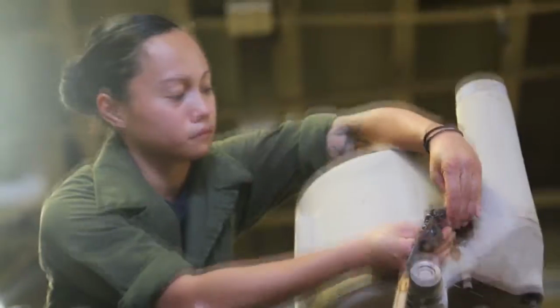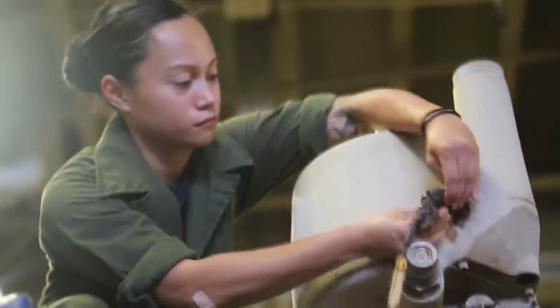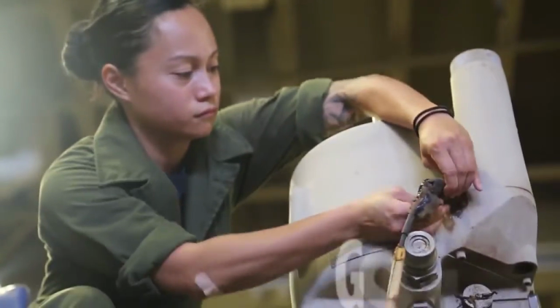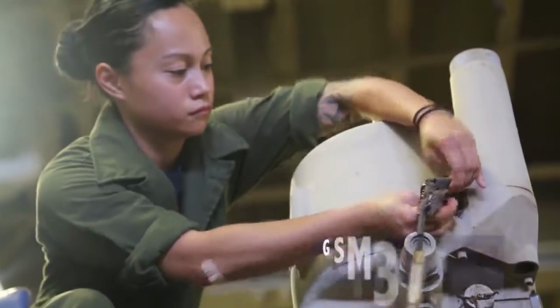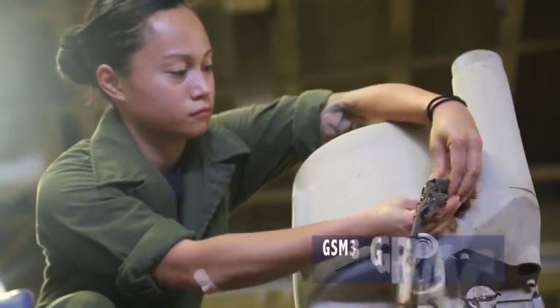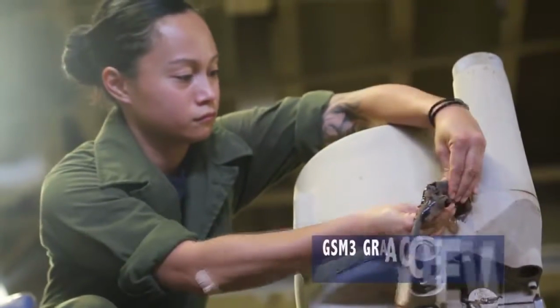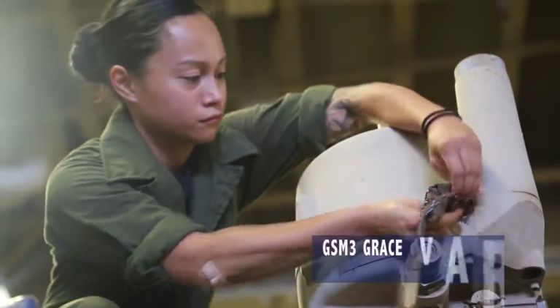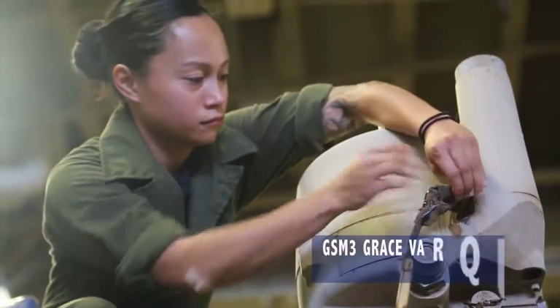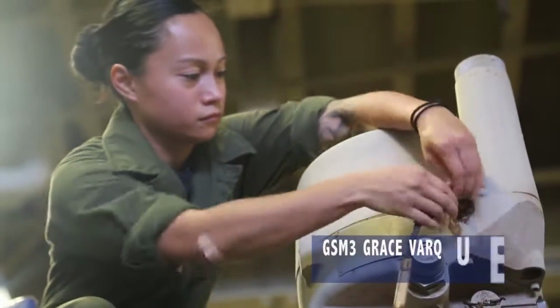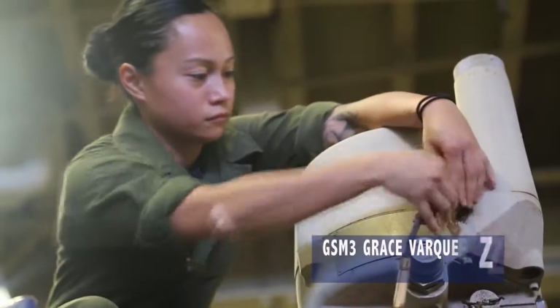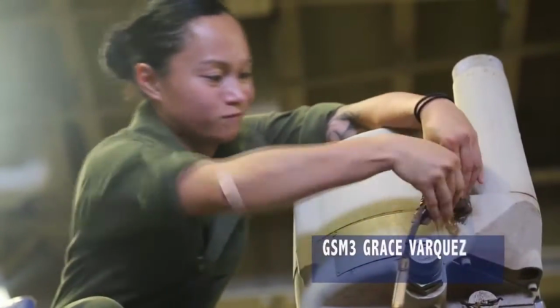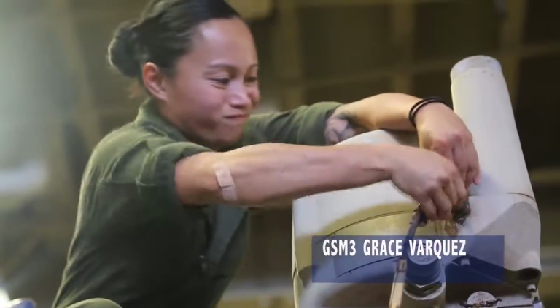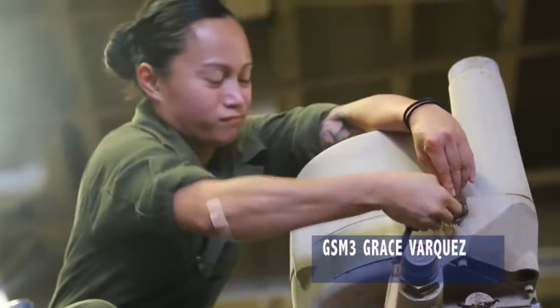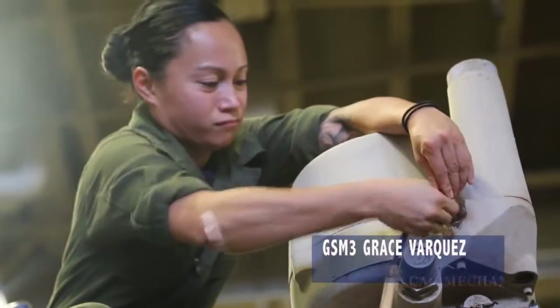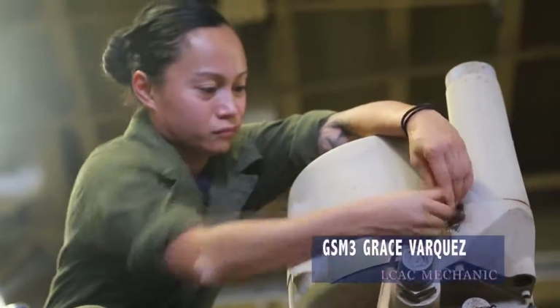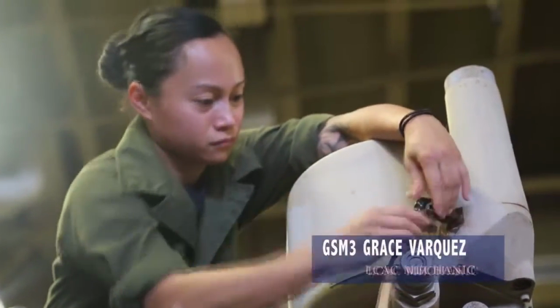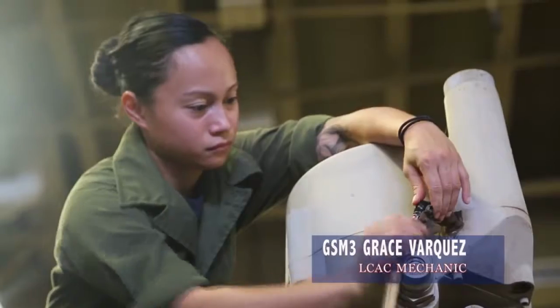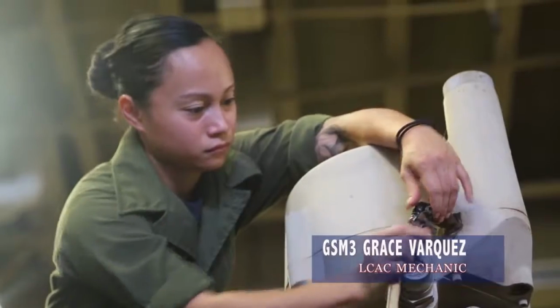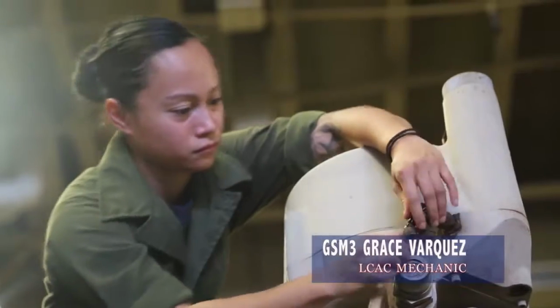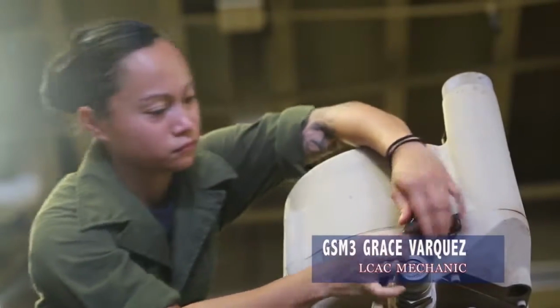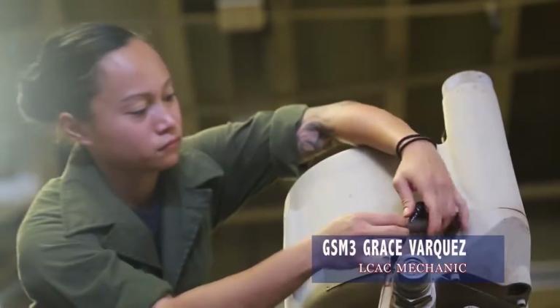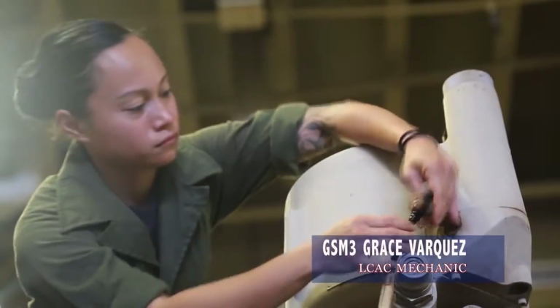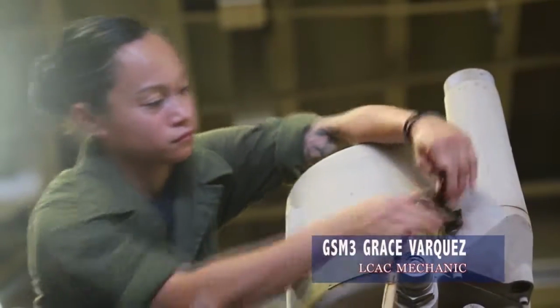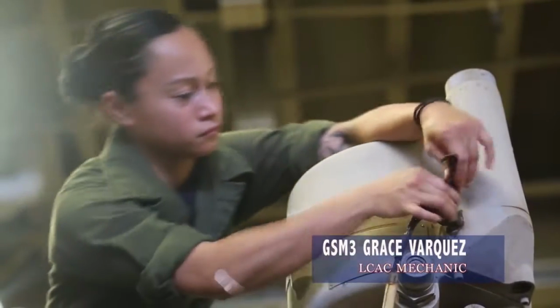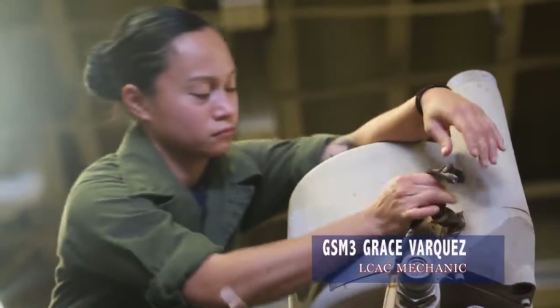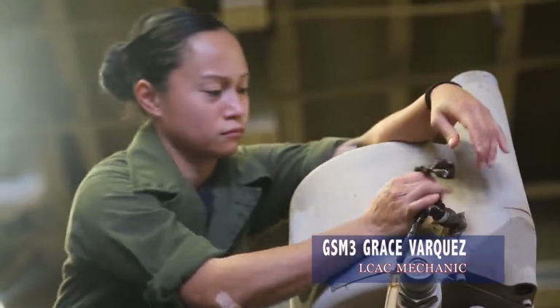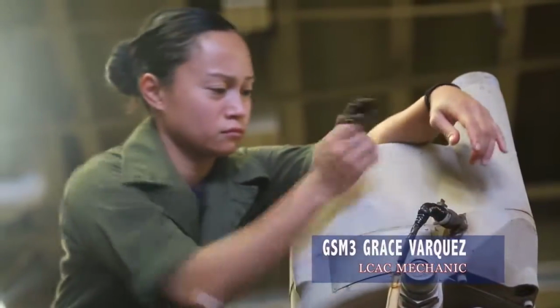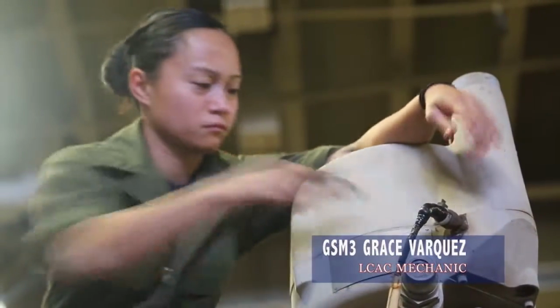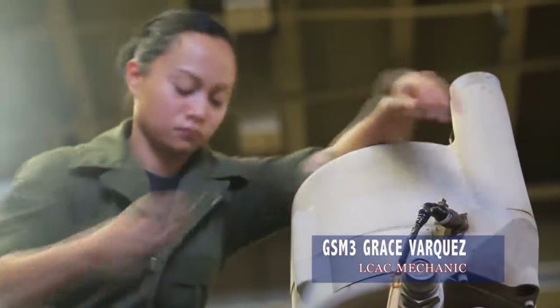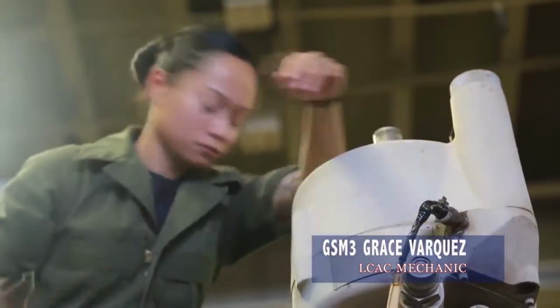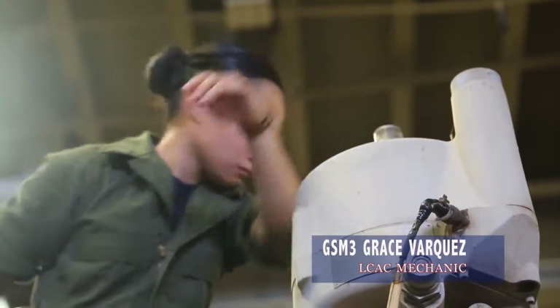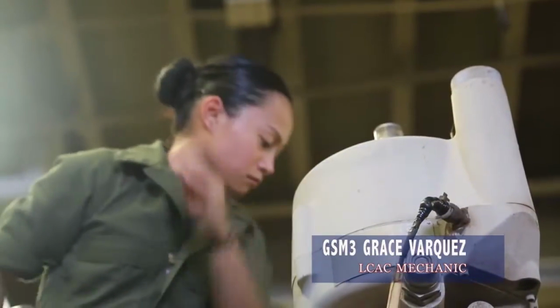I'm GSM-3 Barkes. I'm part of the maintenance crew in ACO5, the LCAC community.